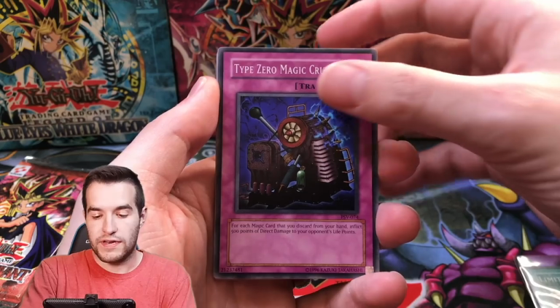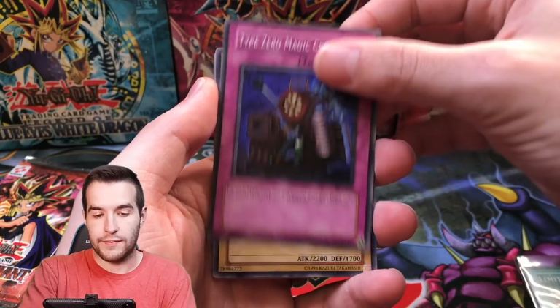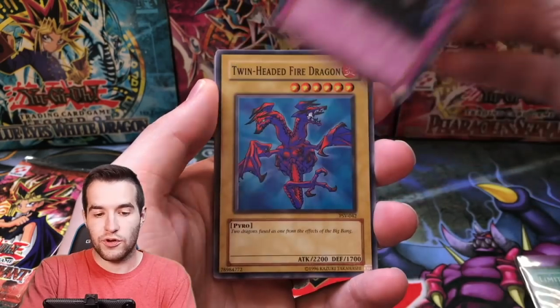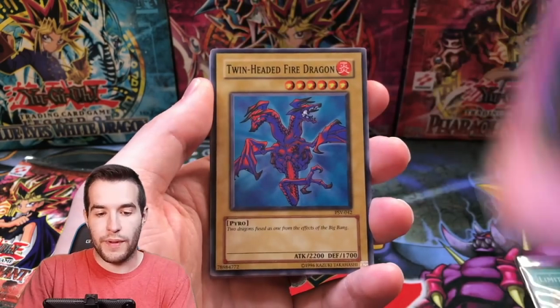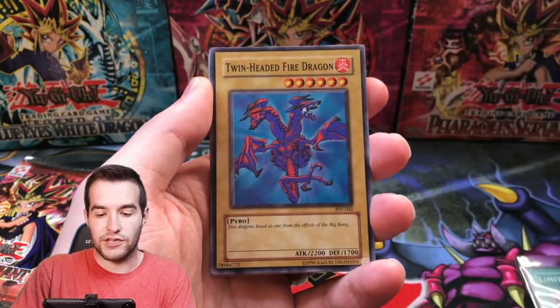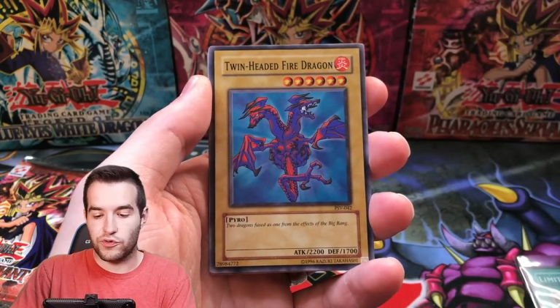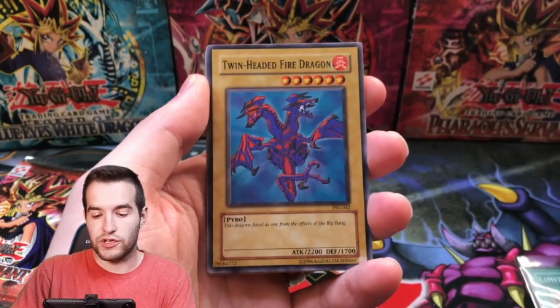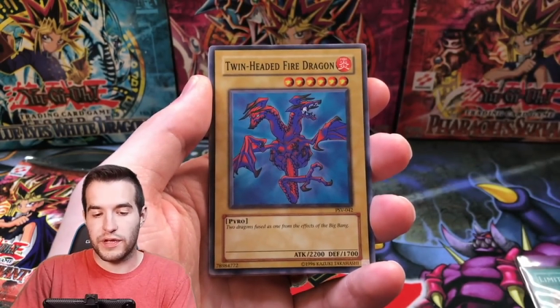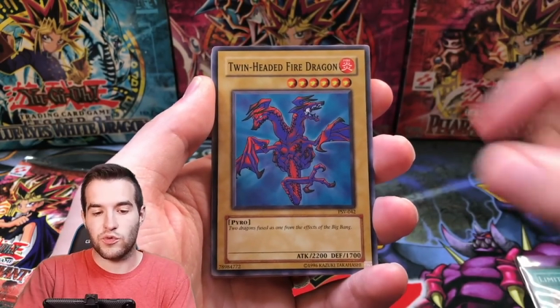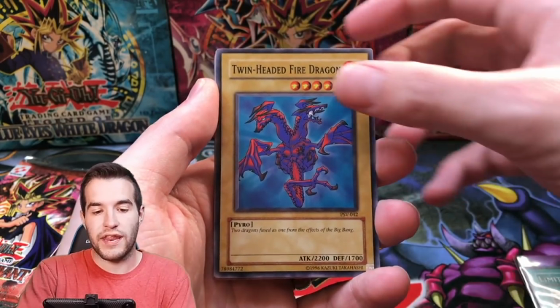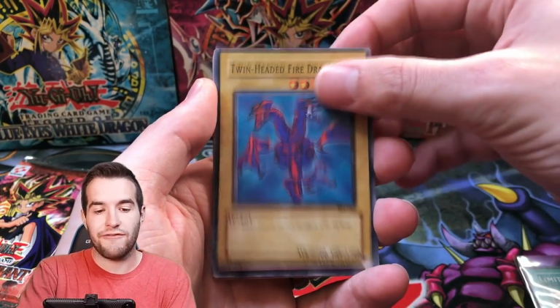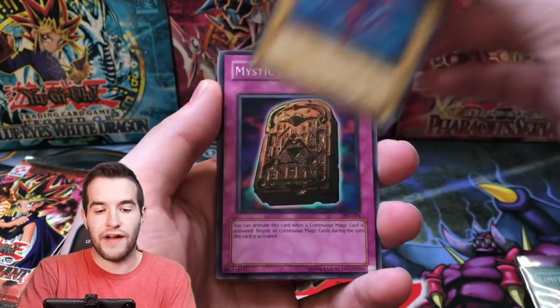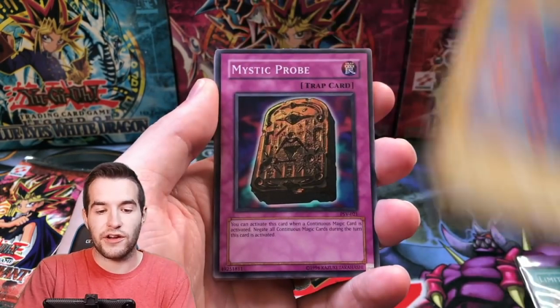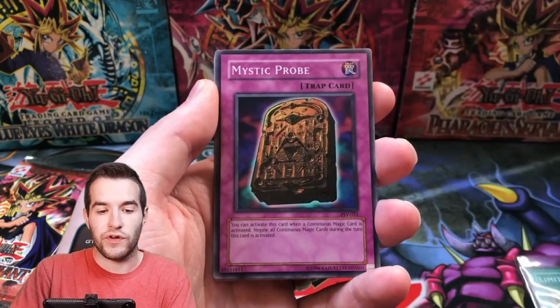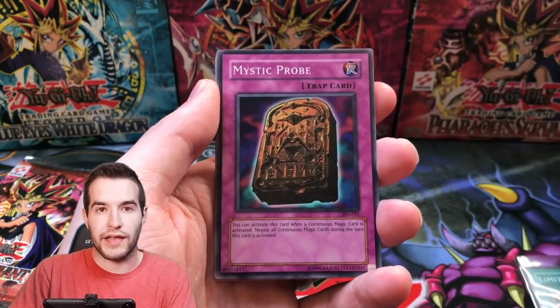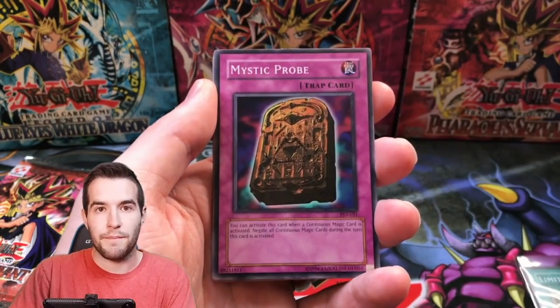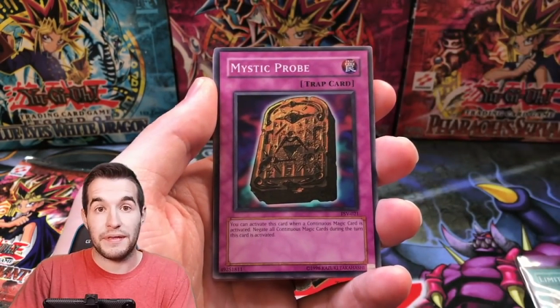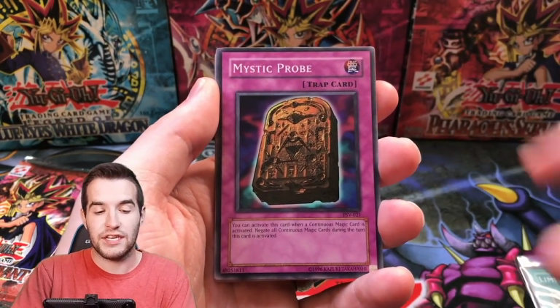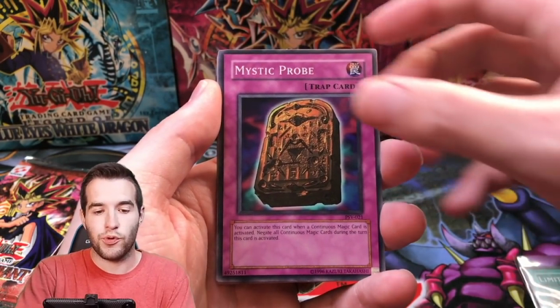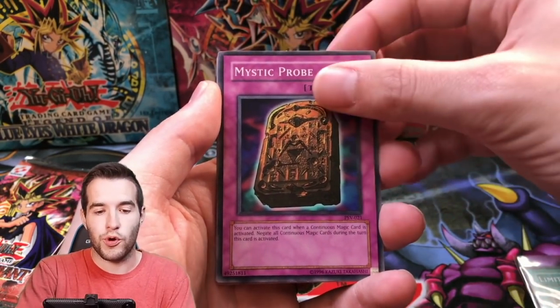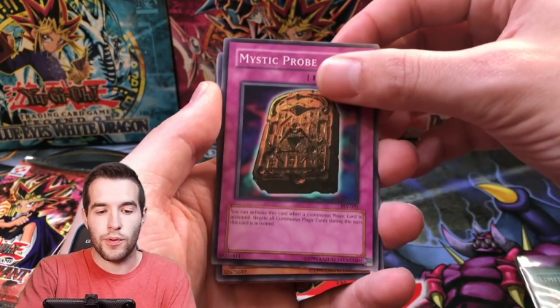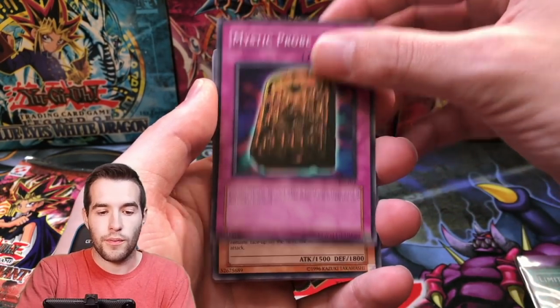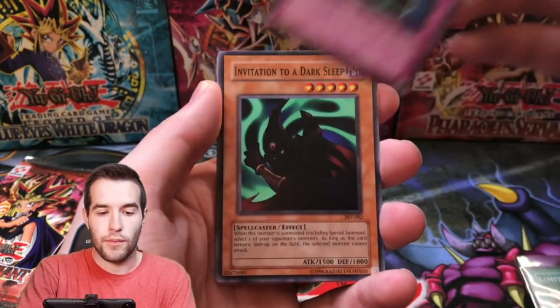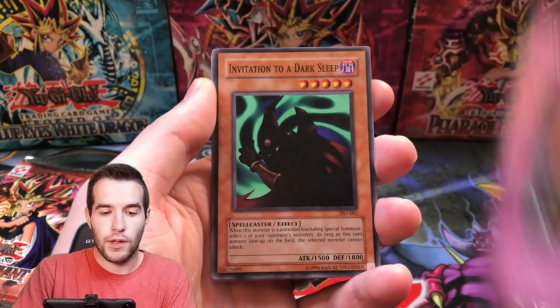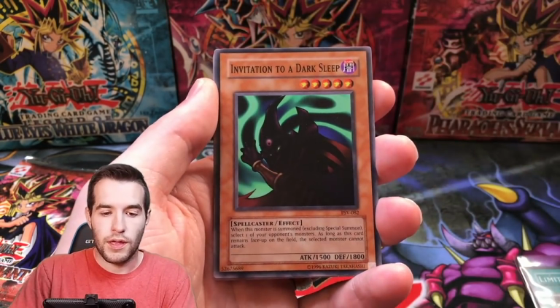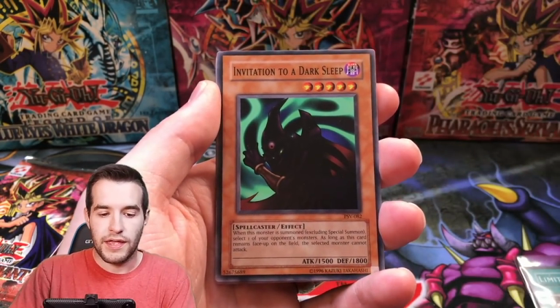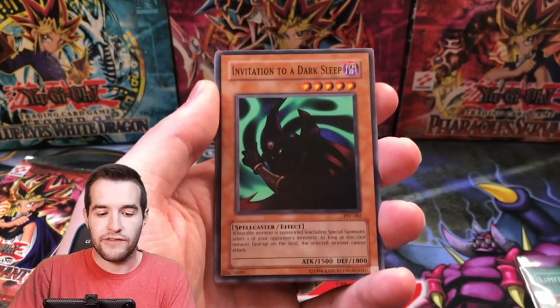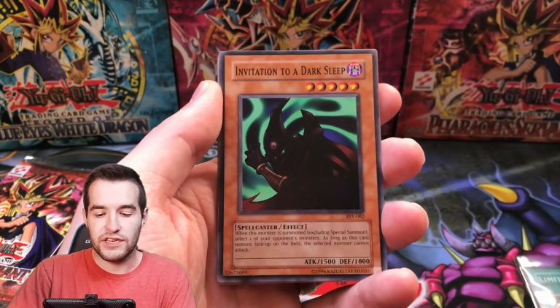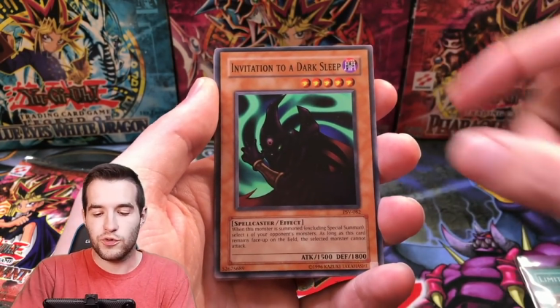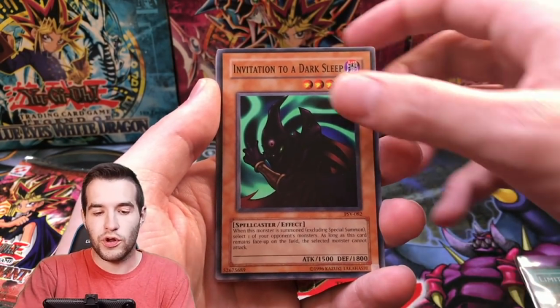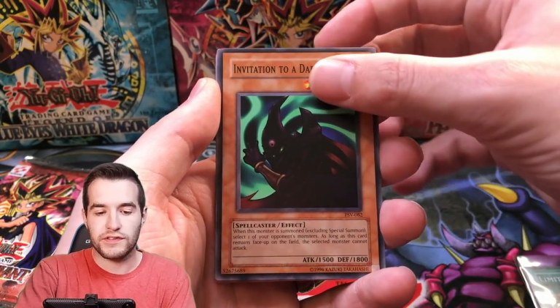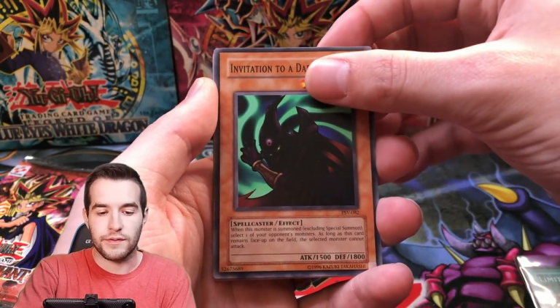Type-0 Magic Crusher, Twin-Headed Fire Dragon, Mystic Probe, Invitation to a Dark Sleep.